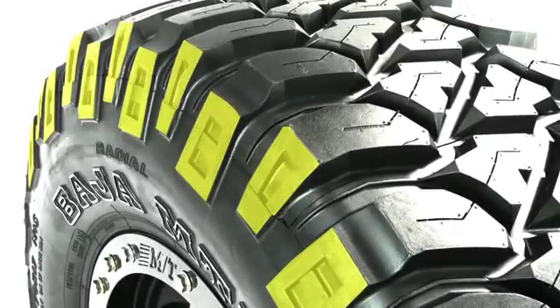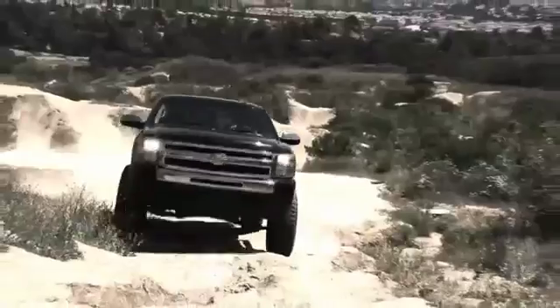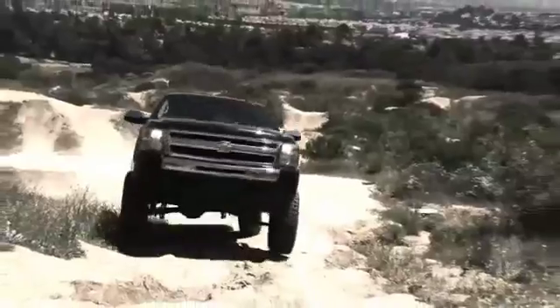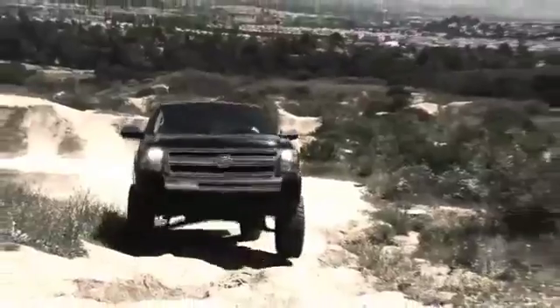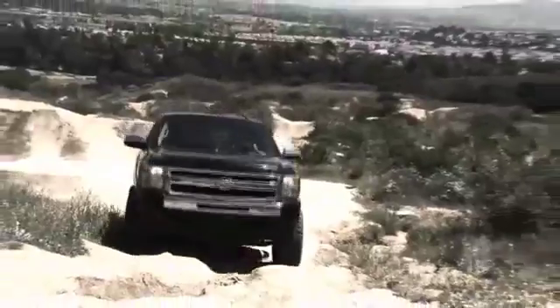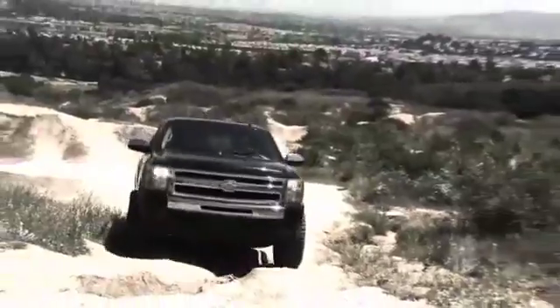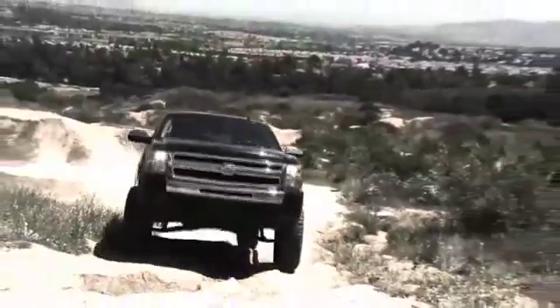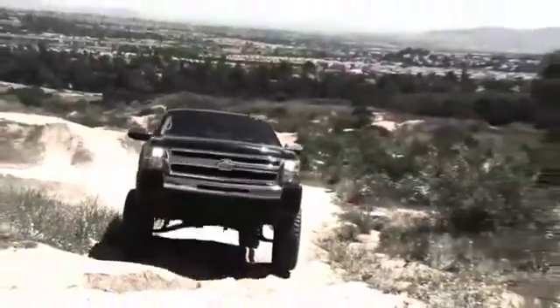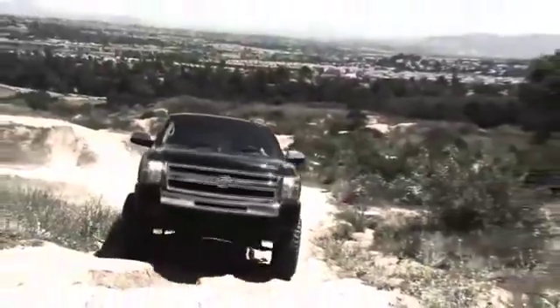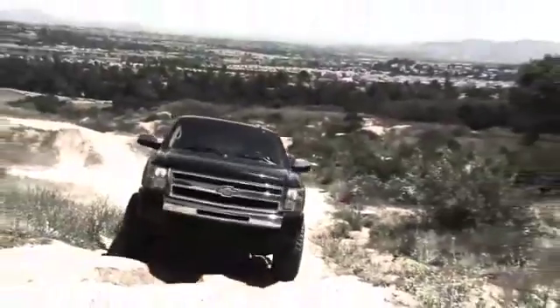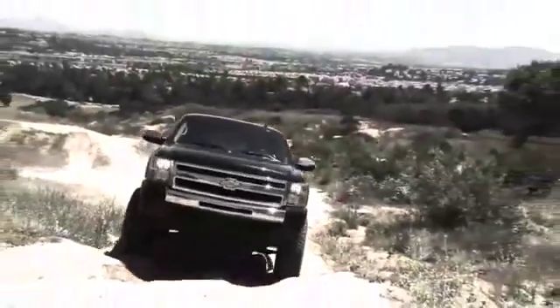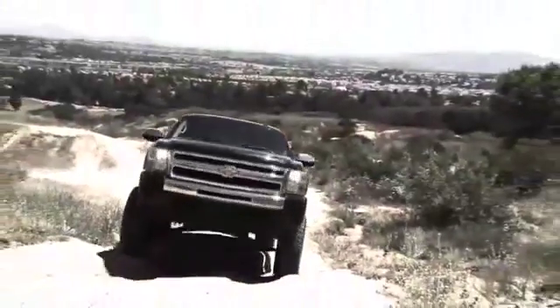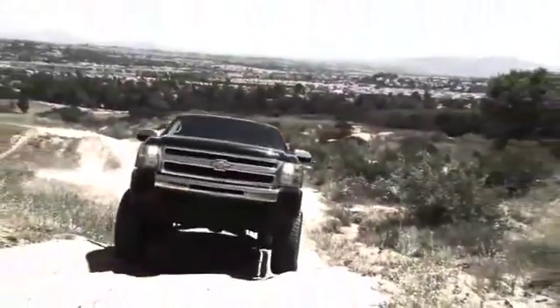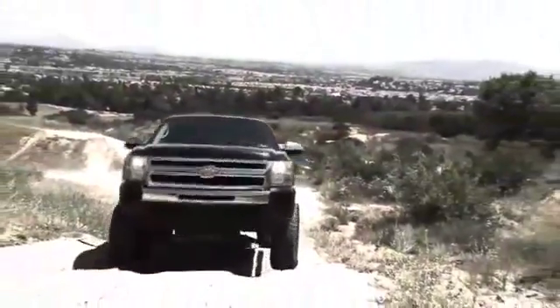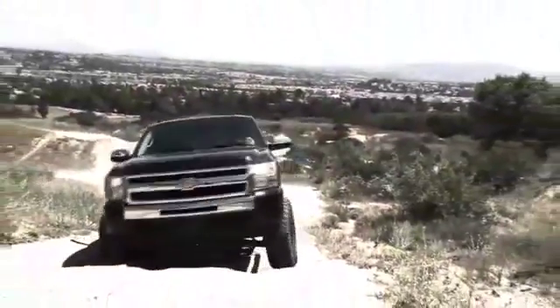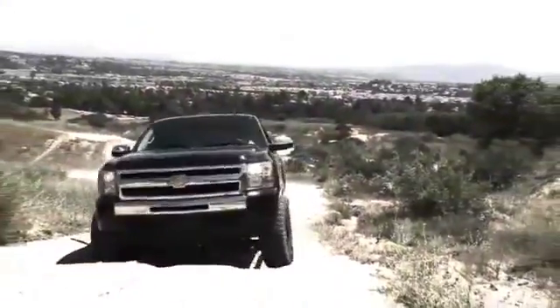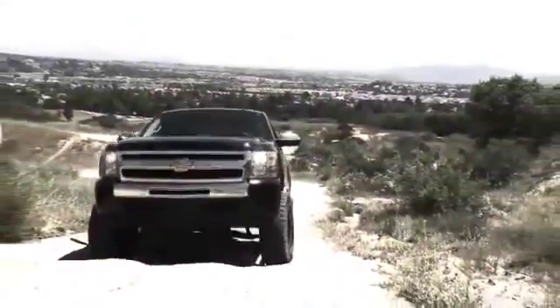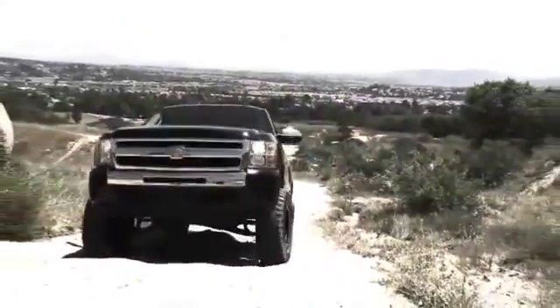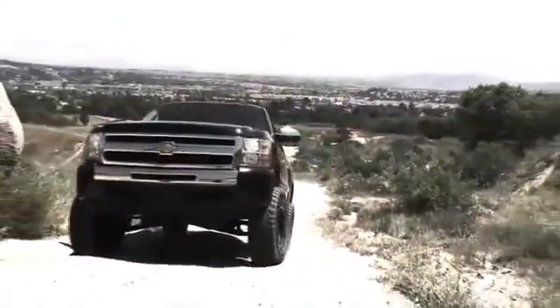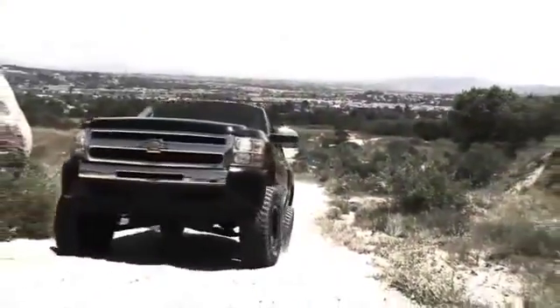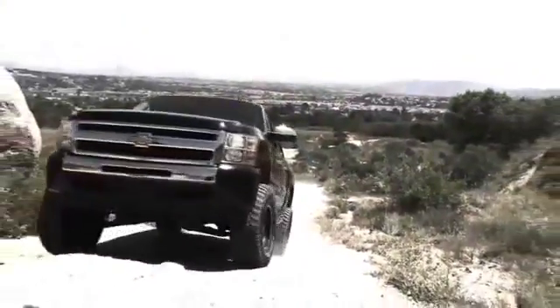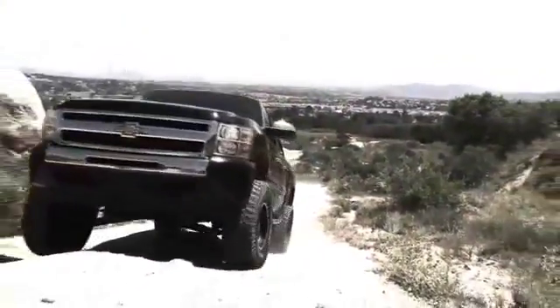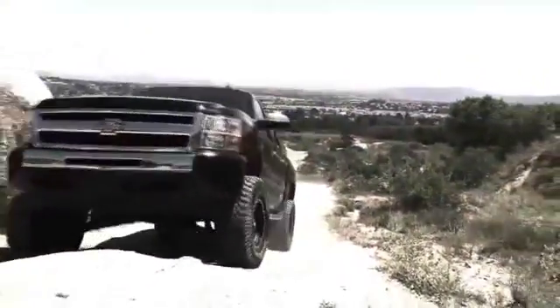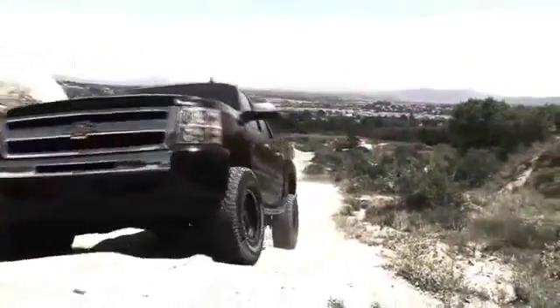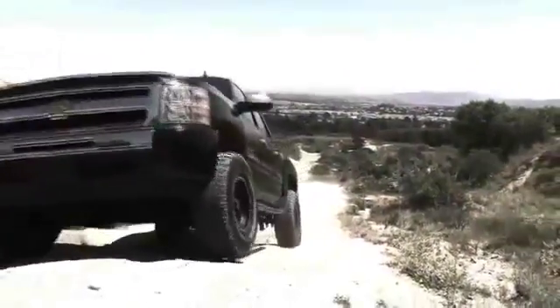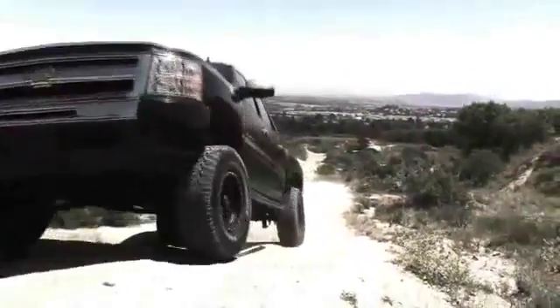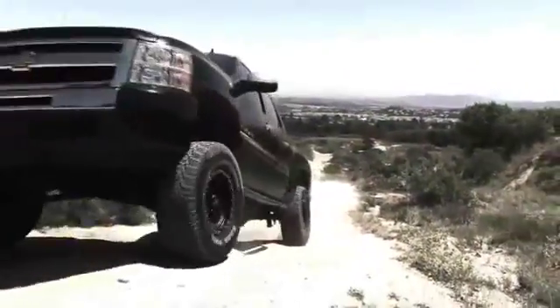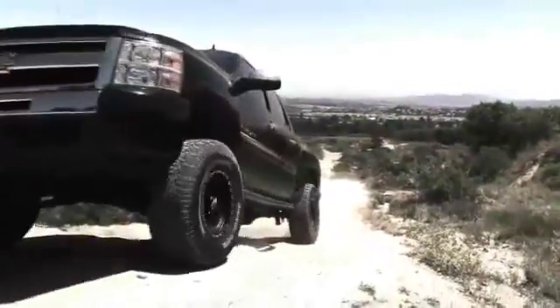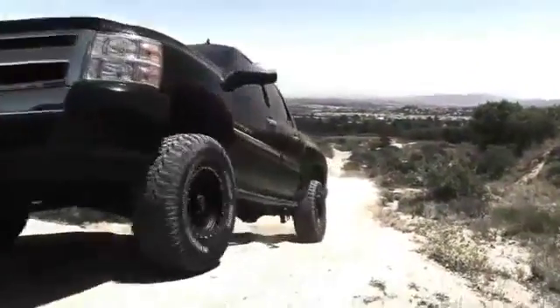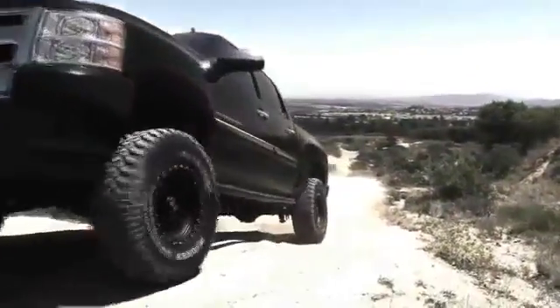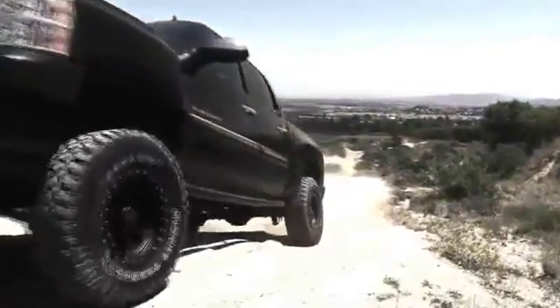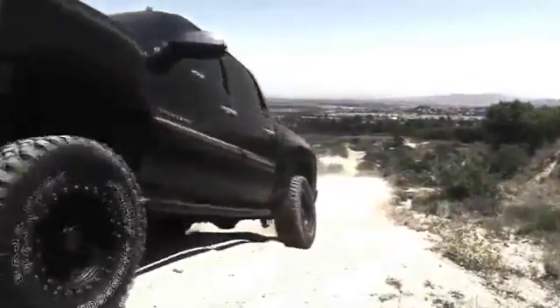The Mickey Thompson Baja MTZ Radial for today's demanding off-road vehicles.